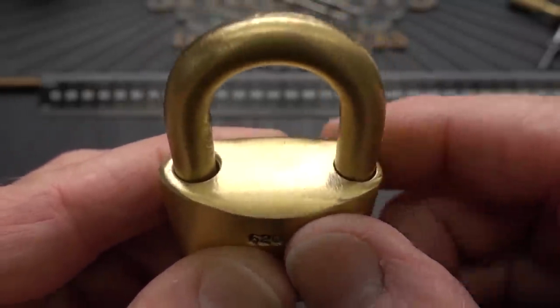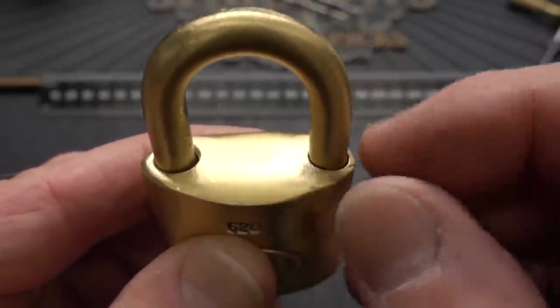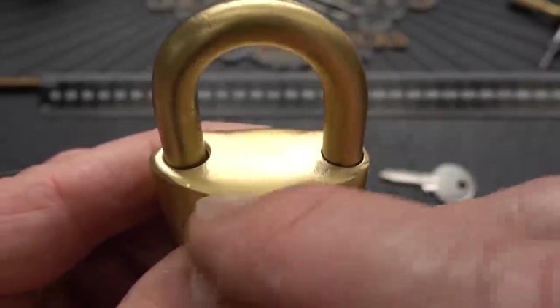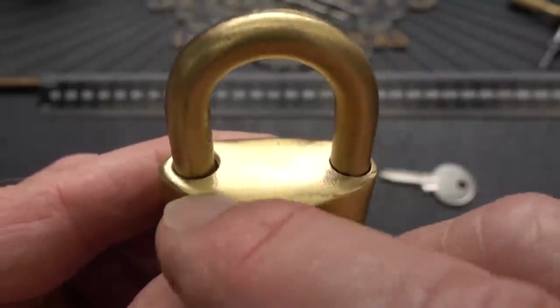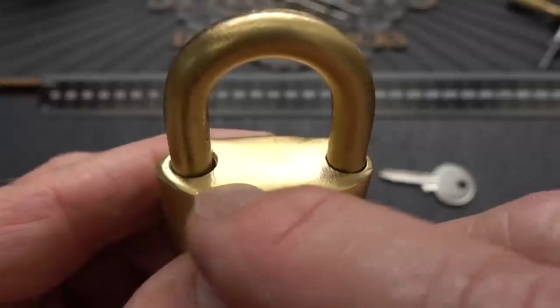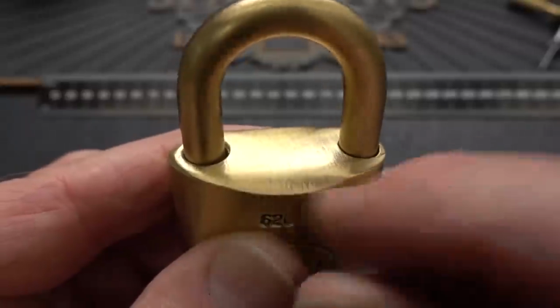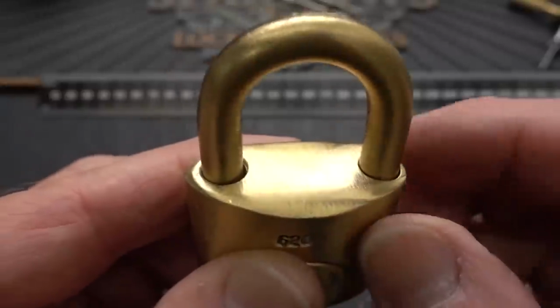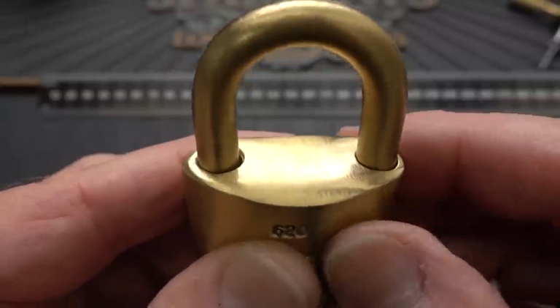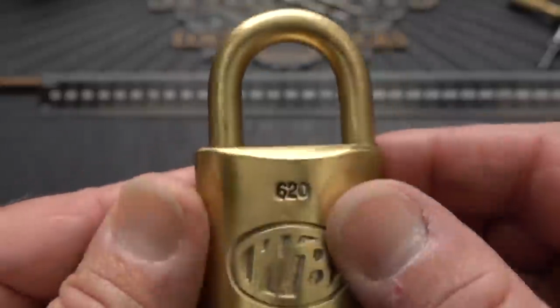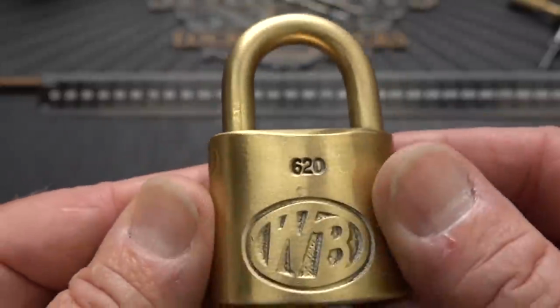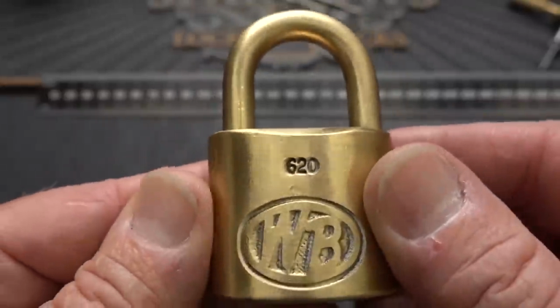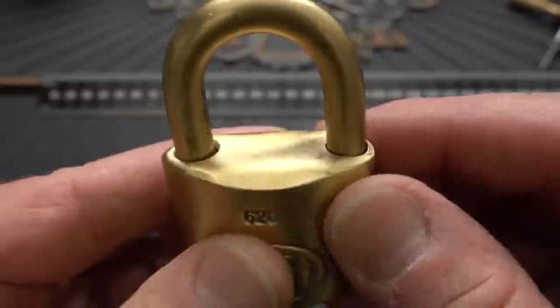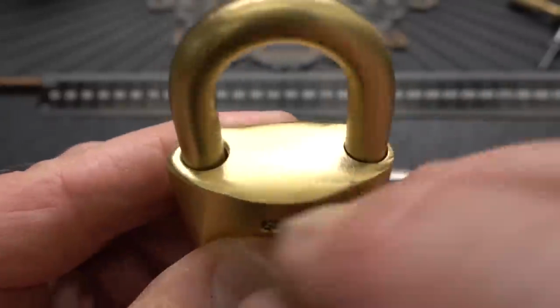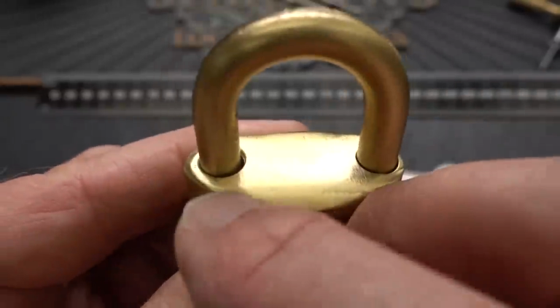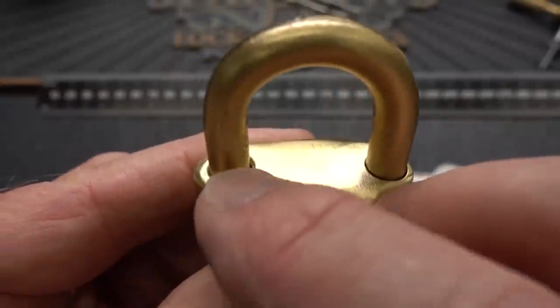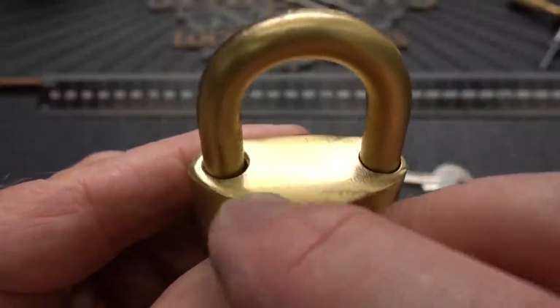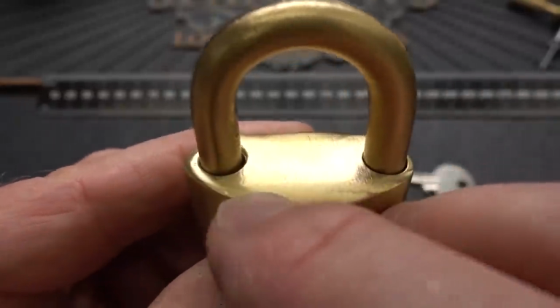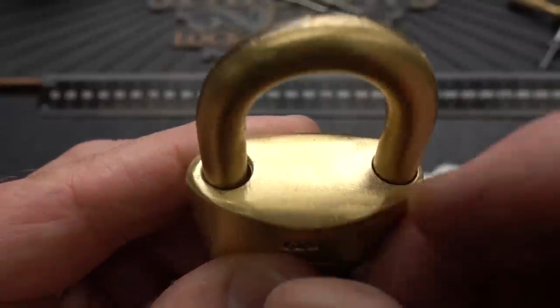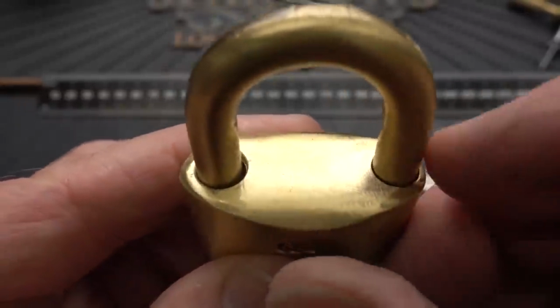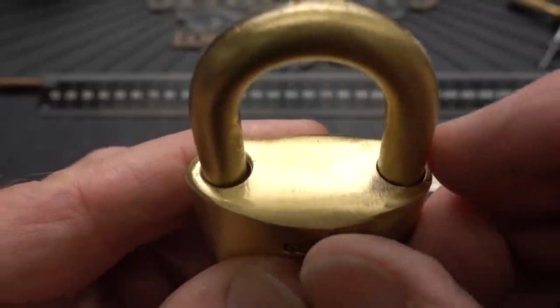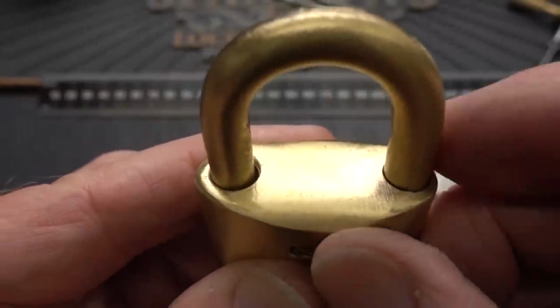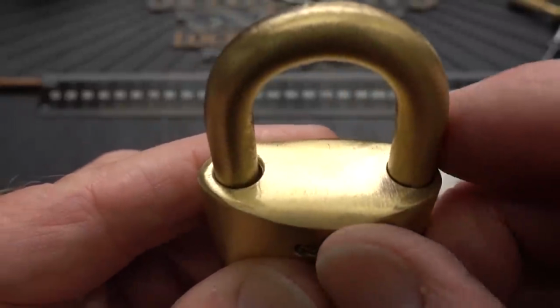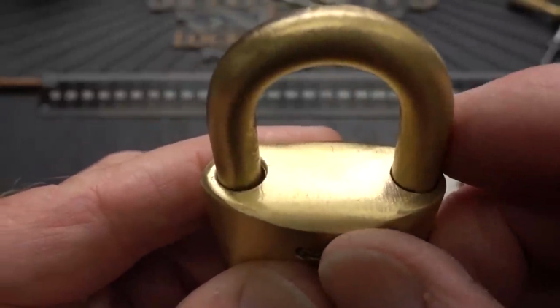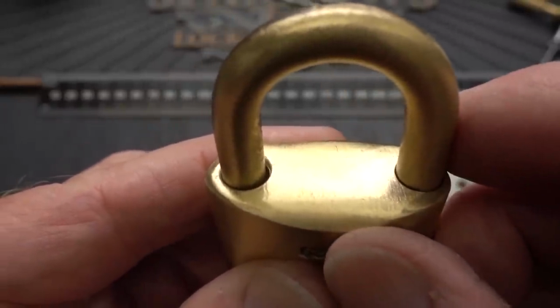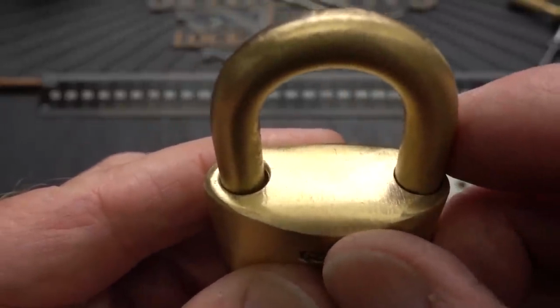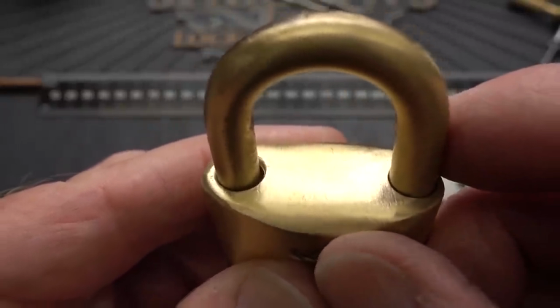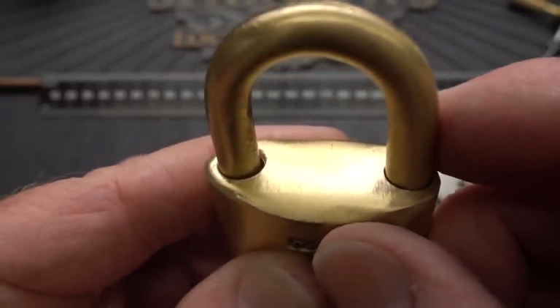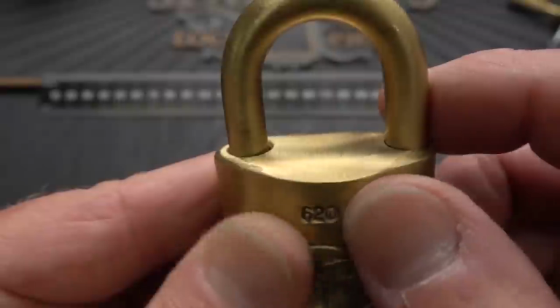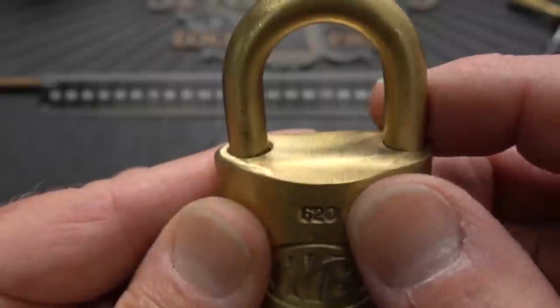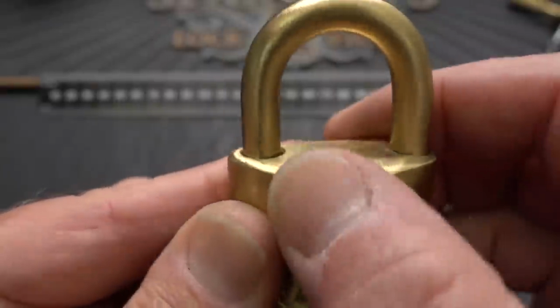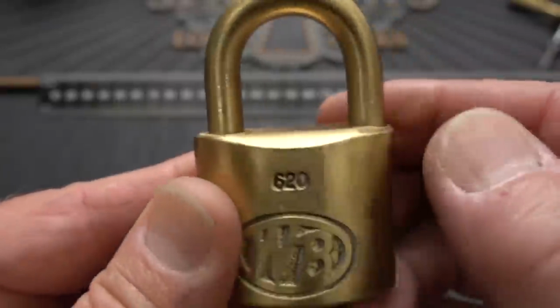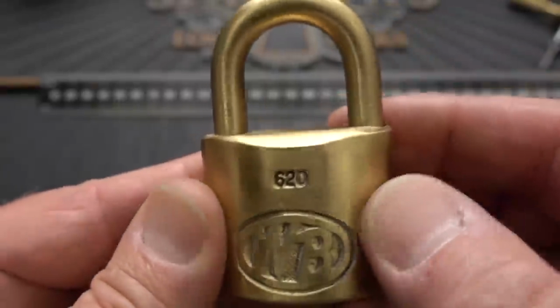Should be pretty easy to get a shim down. Most Wilson Bohannons you can't, but this one — you could walk in there beside a shim, I think.